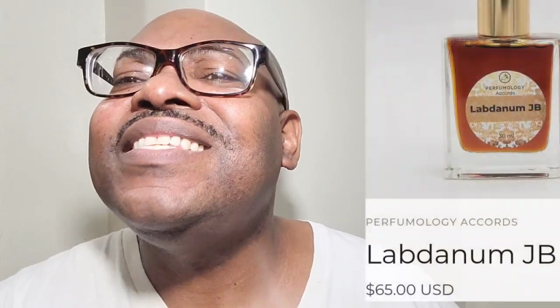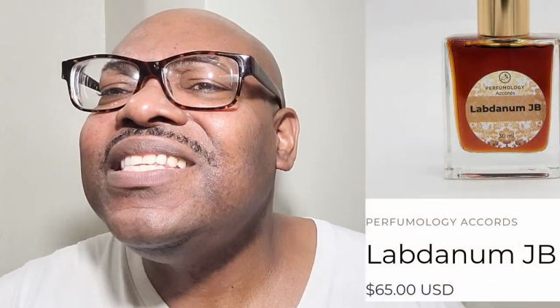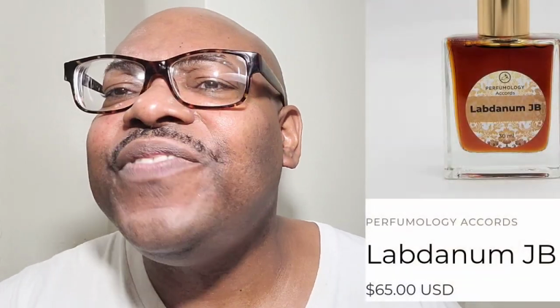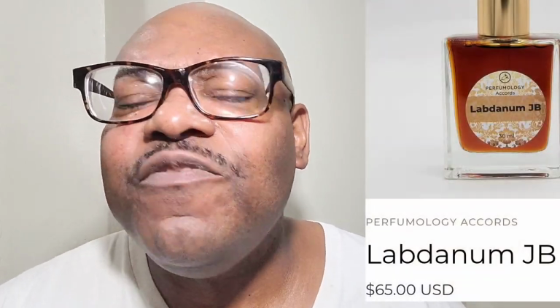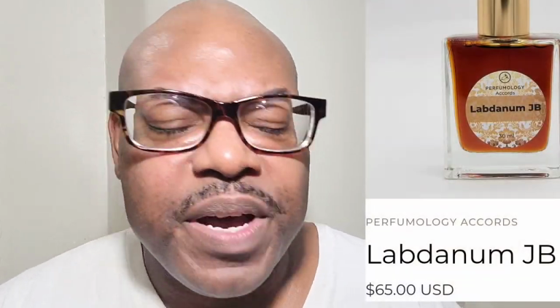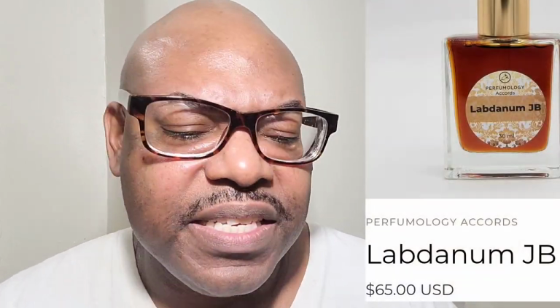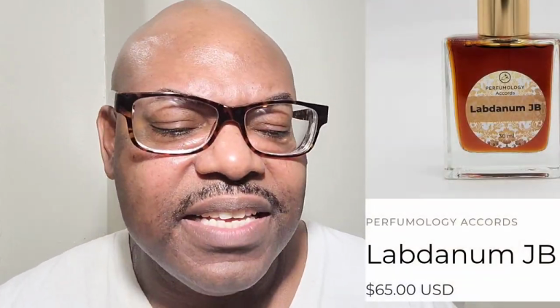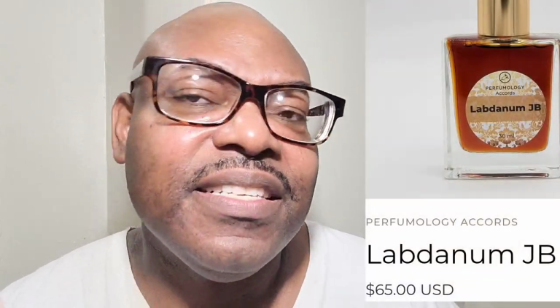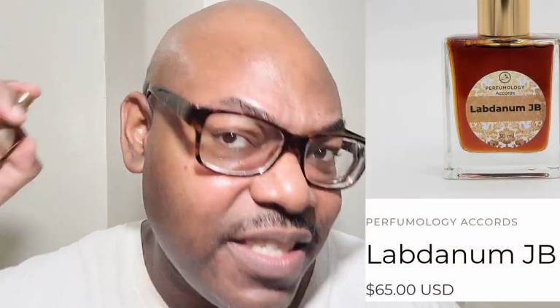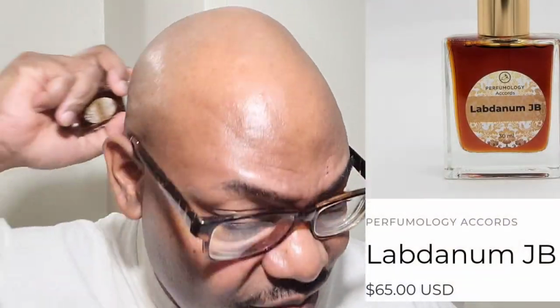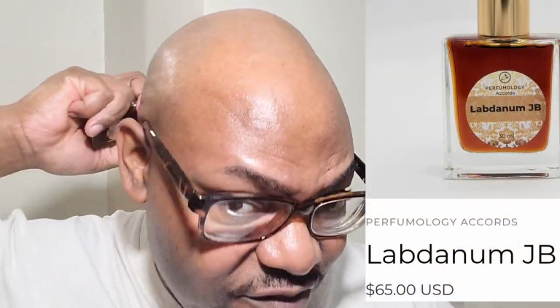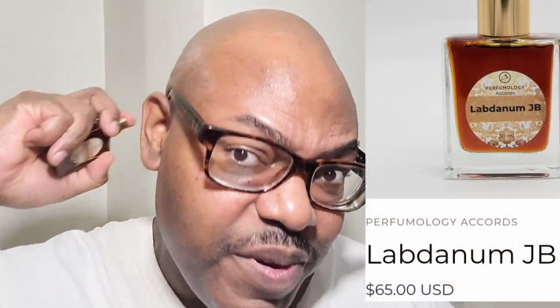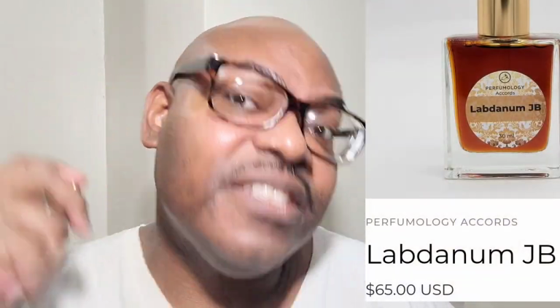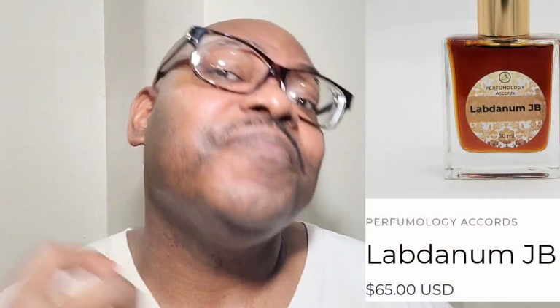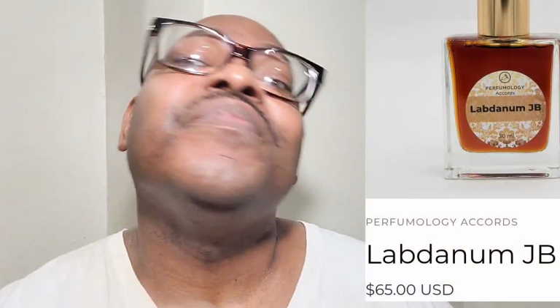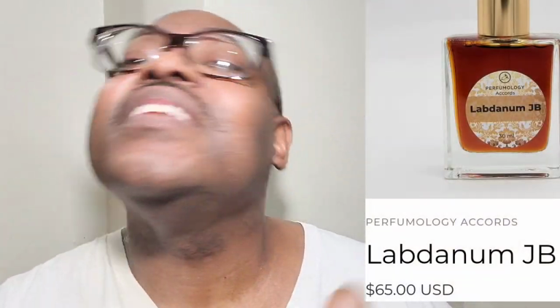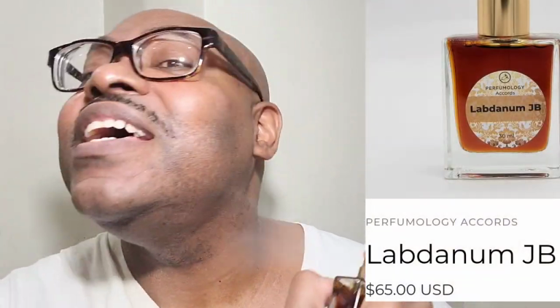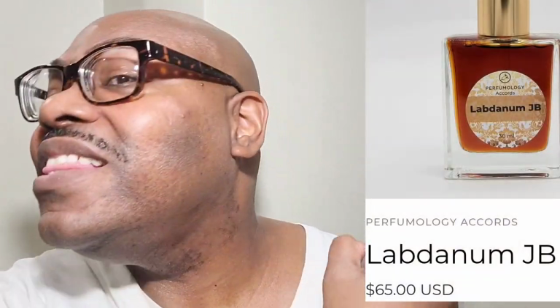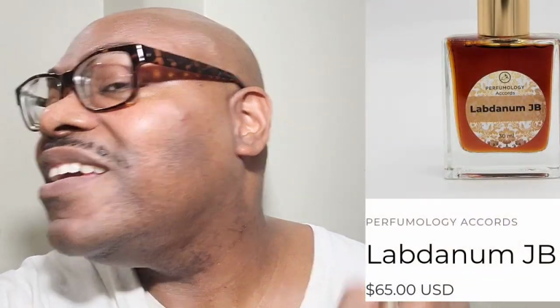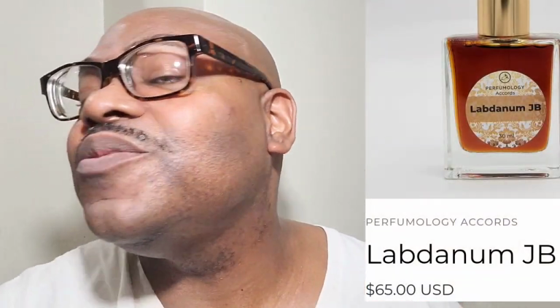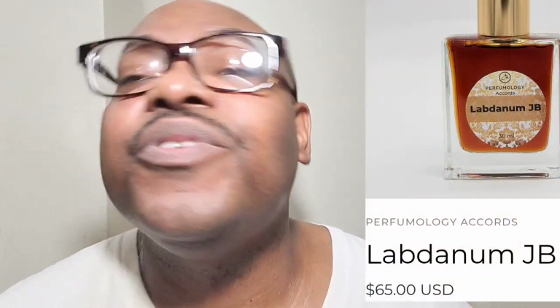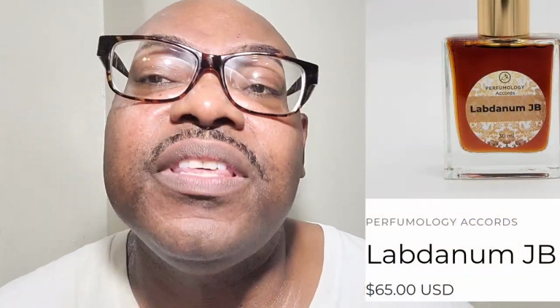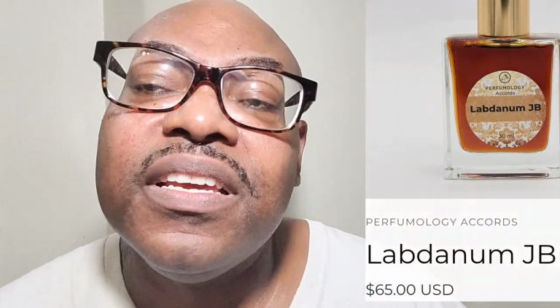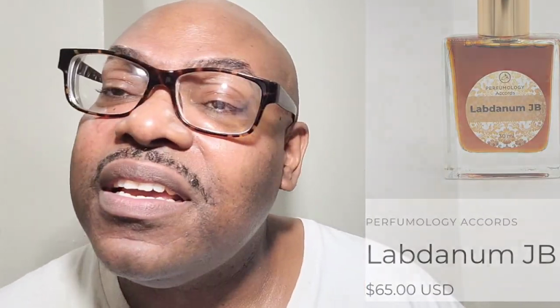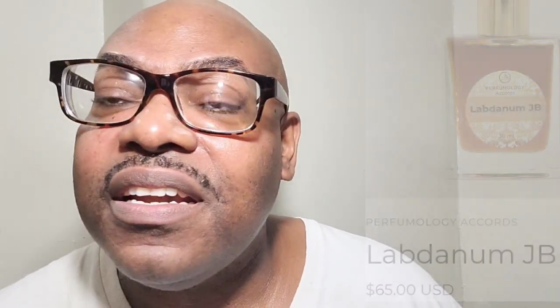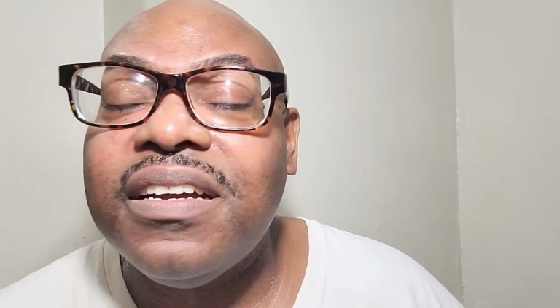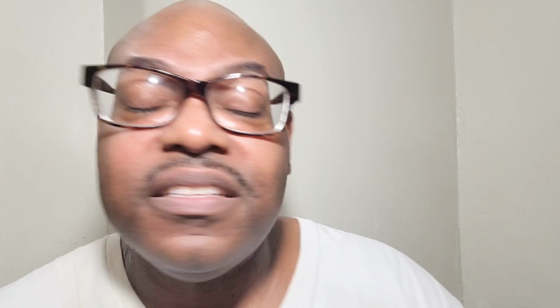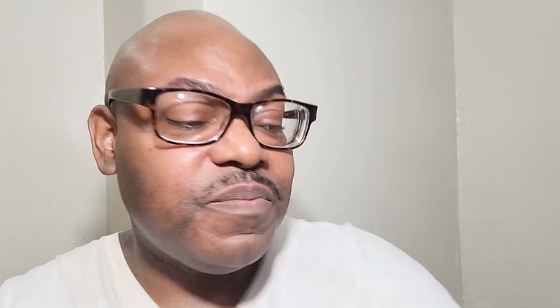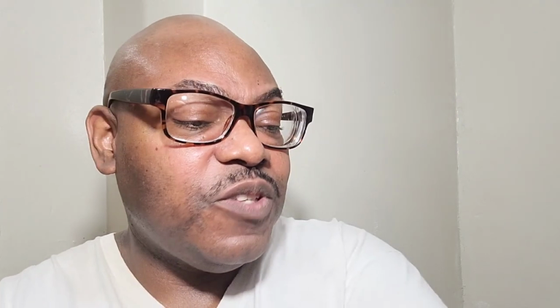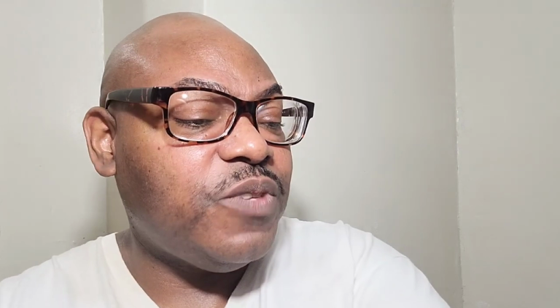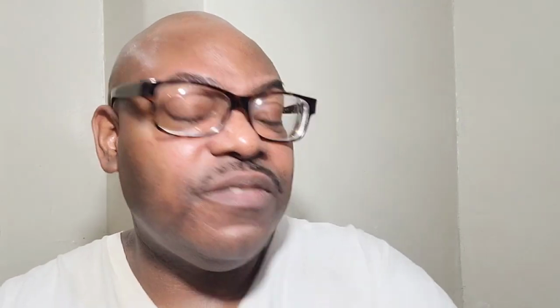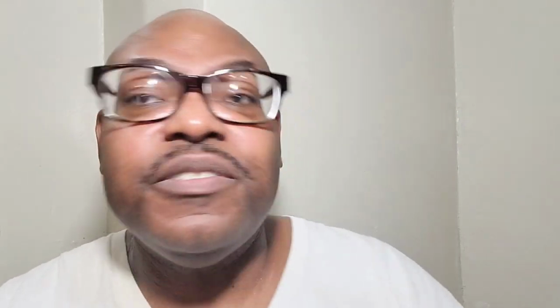I really do love this one. It's $65, guys, and I think it's worth it.